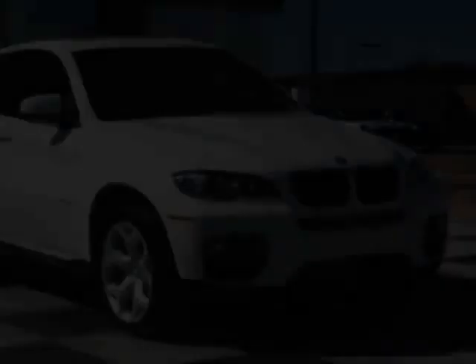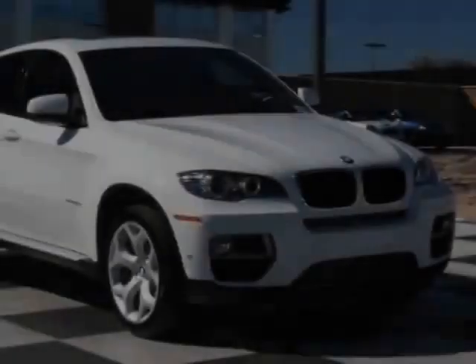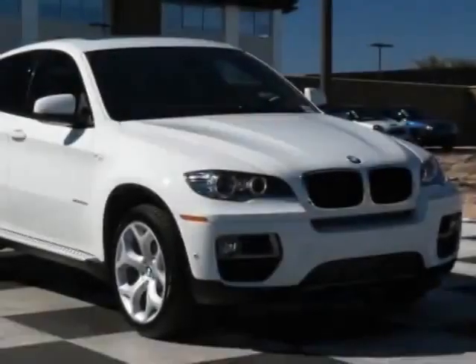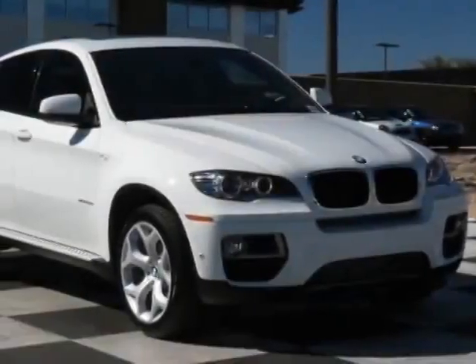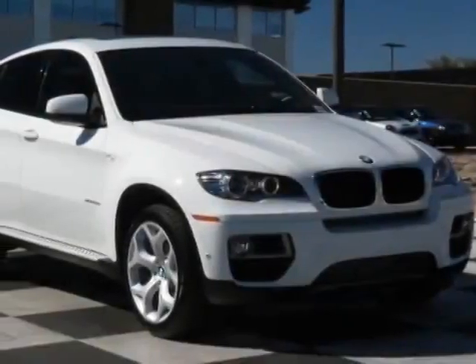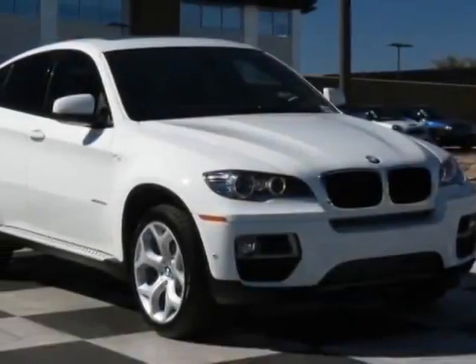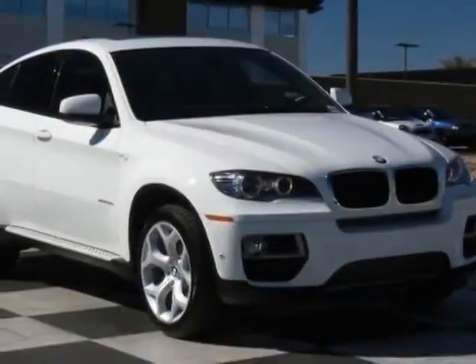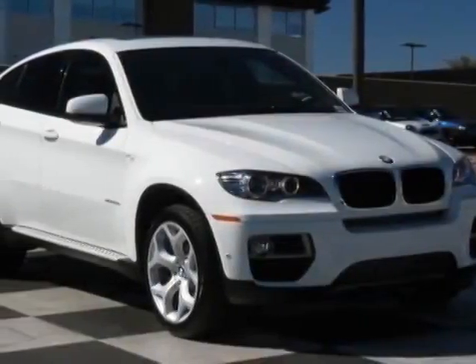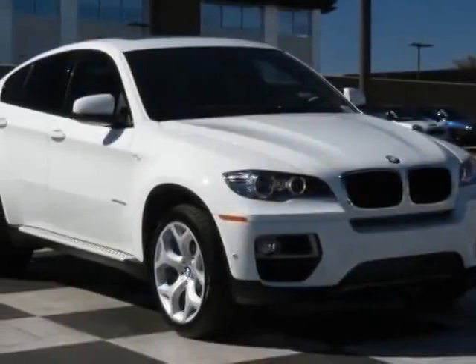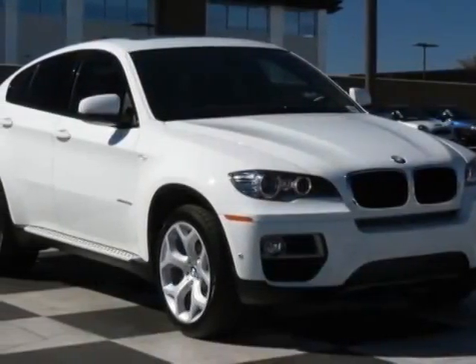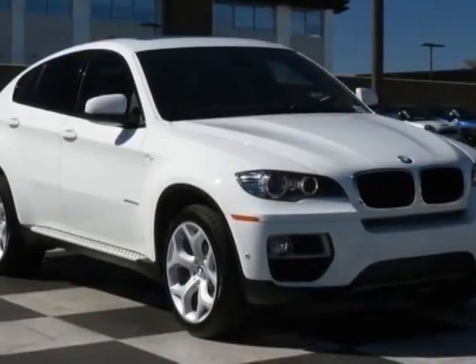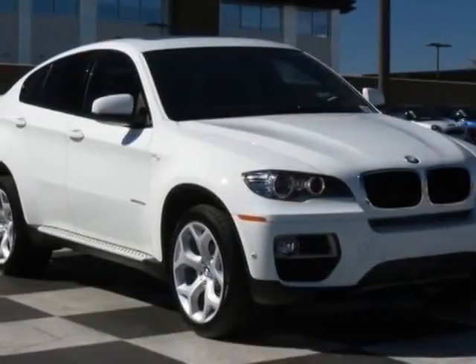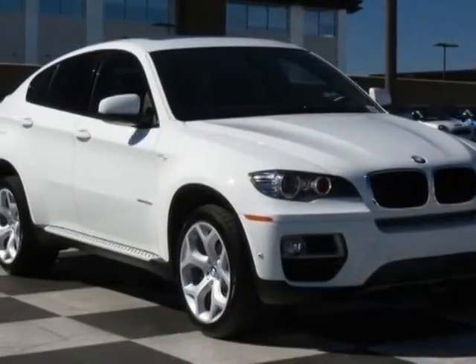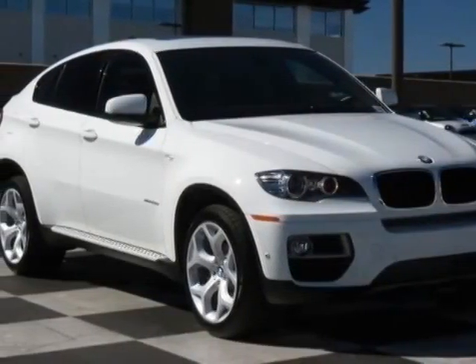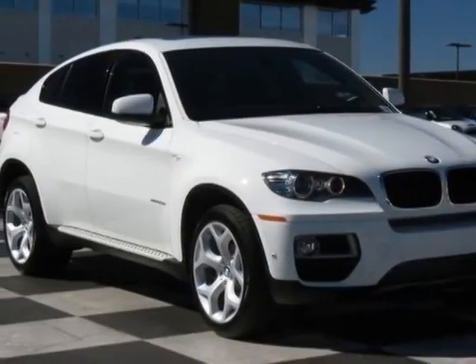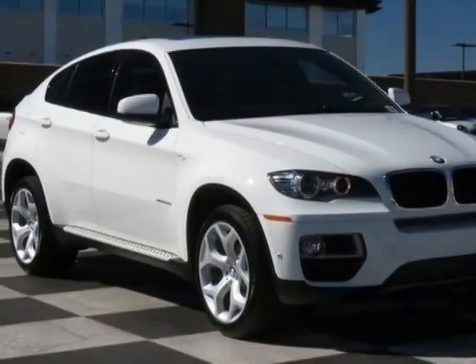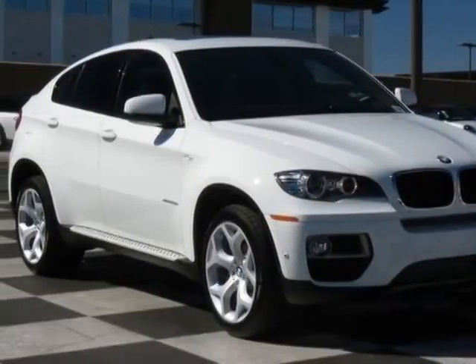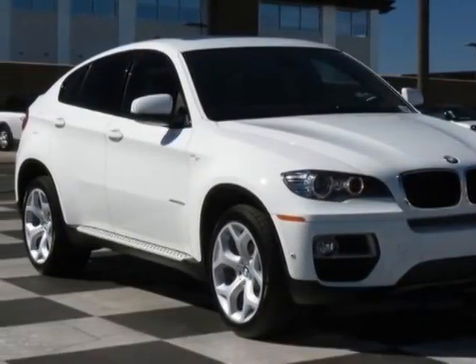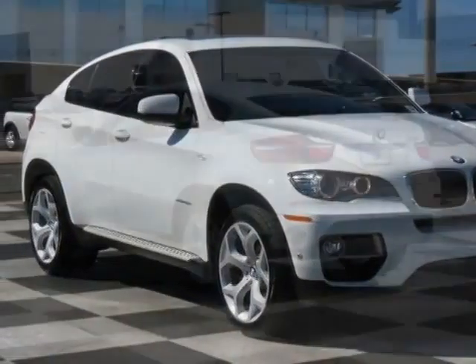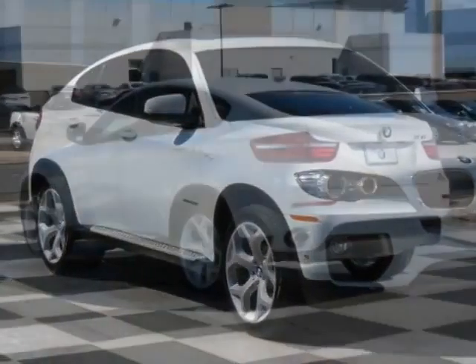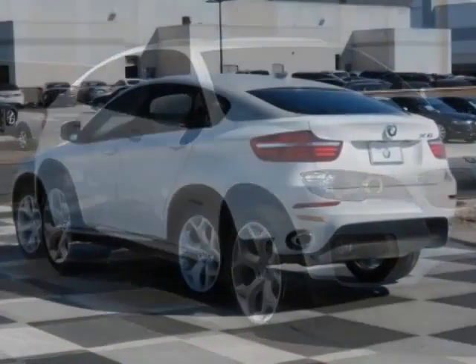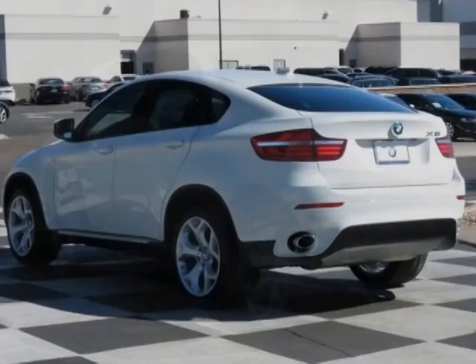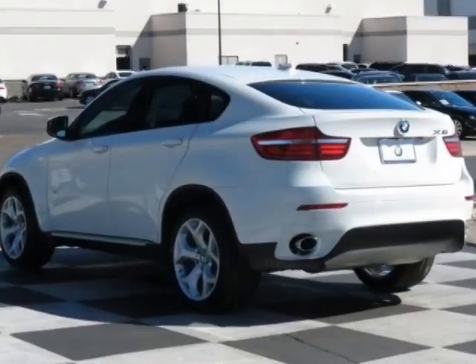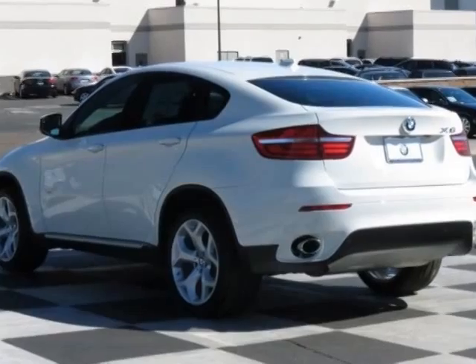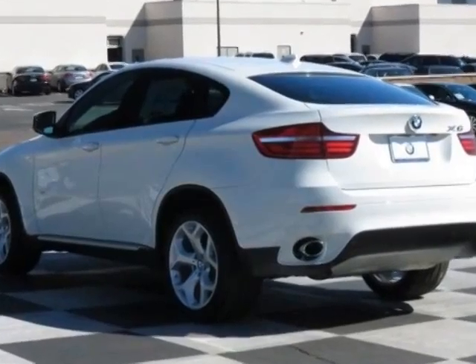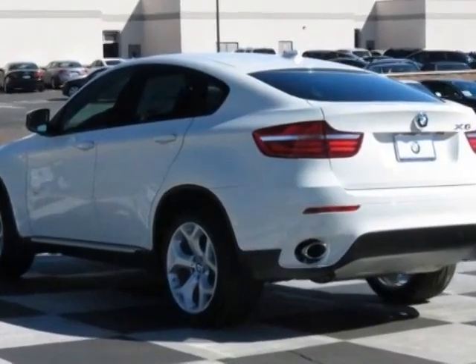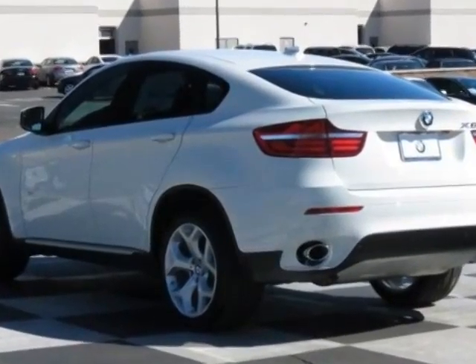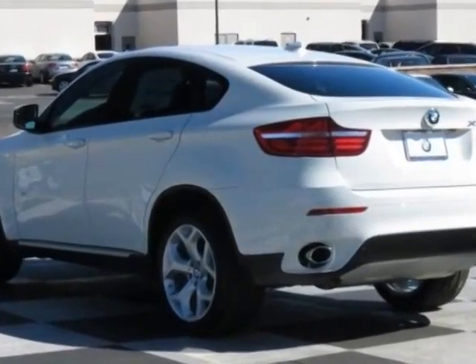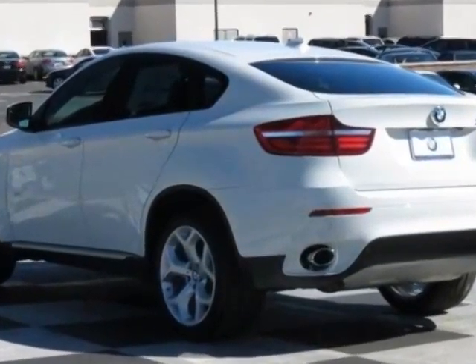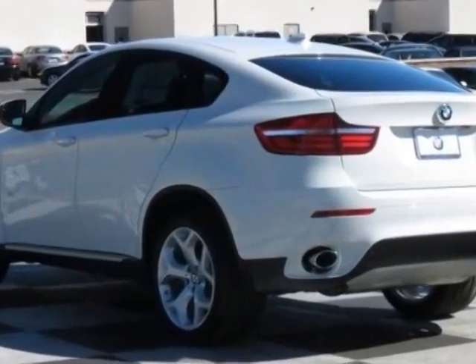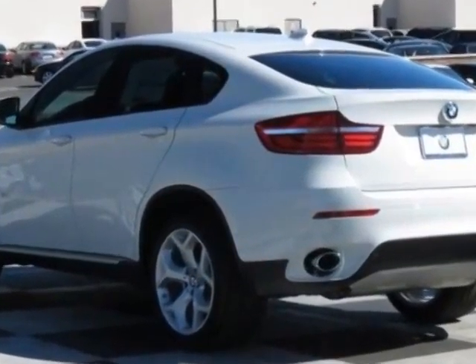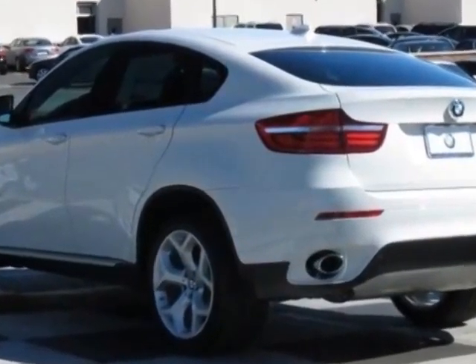Take a look at this new 2014 BMW X6. For your protection, this vehicle has a full factory warranty.